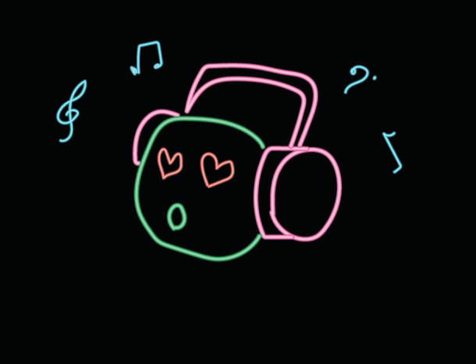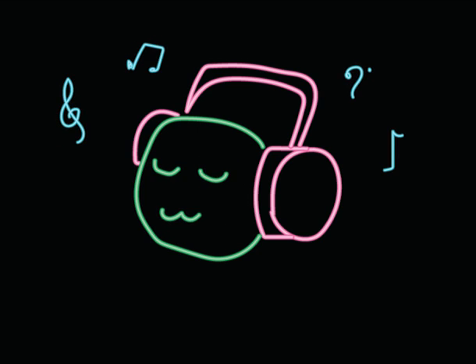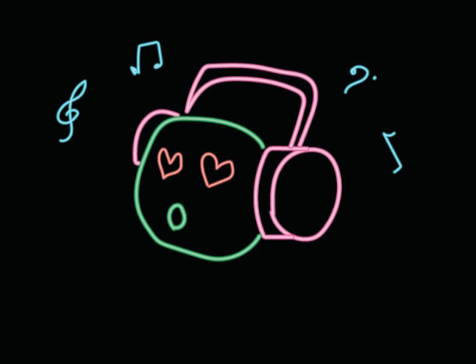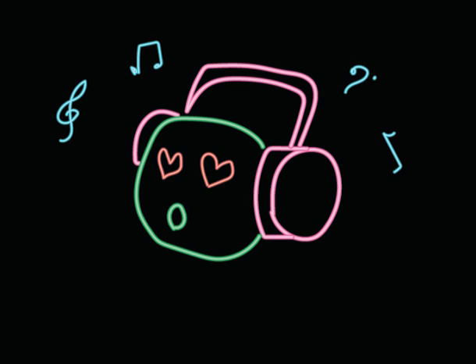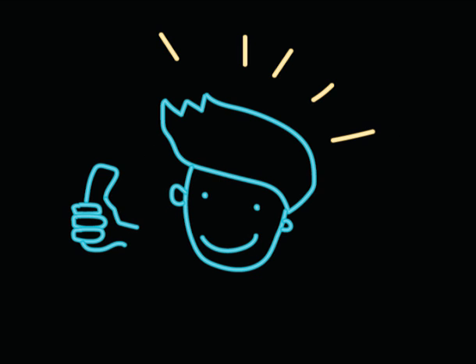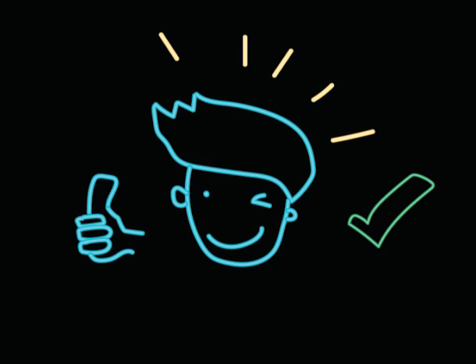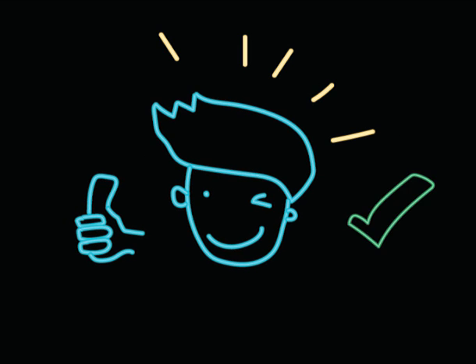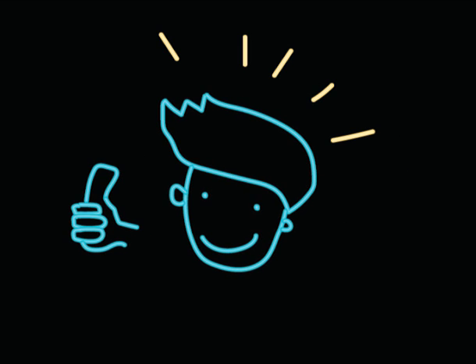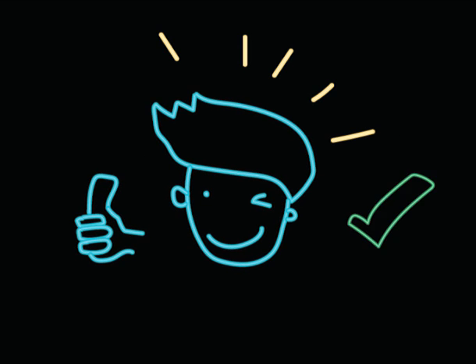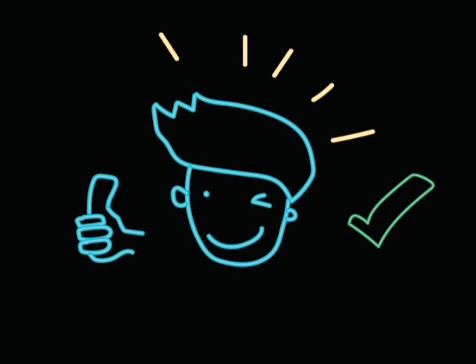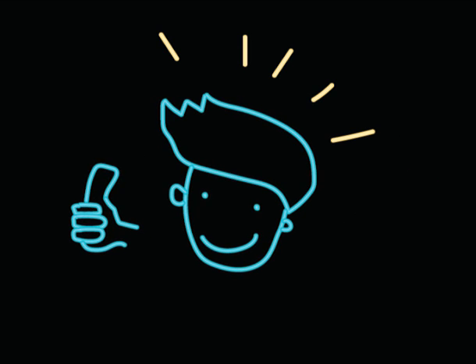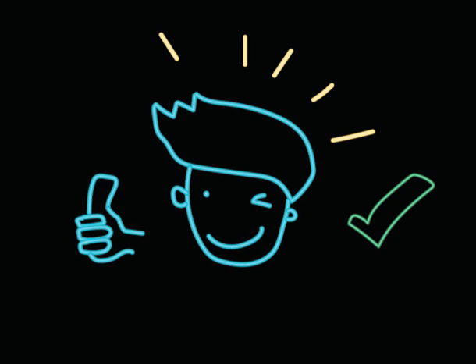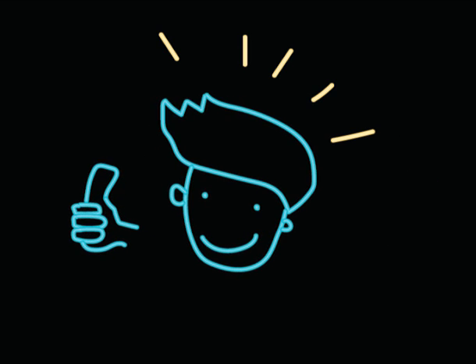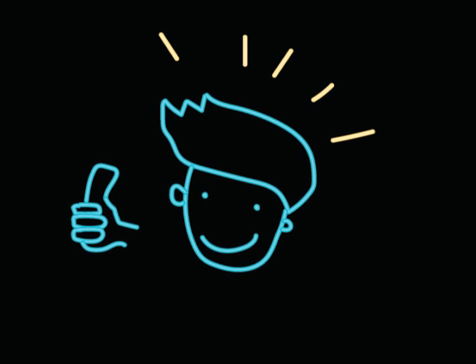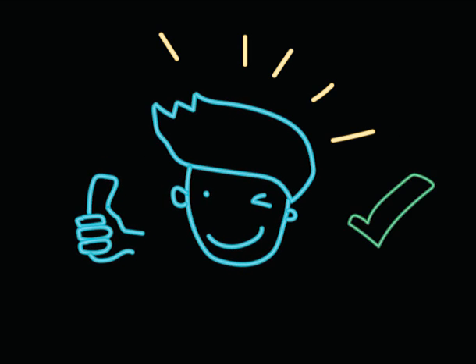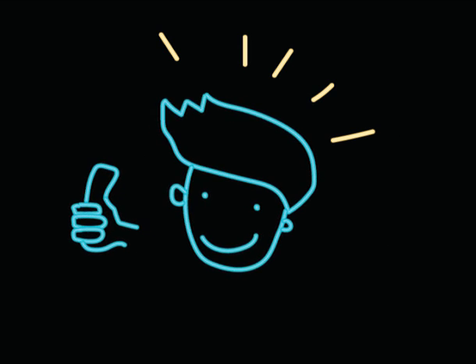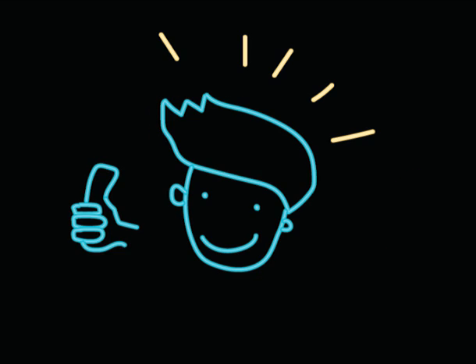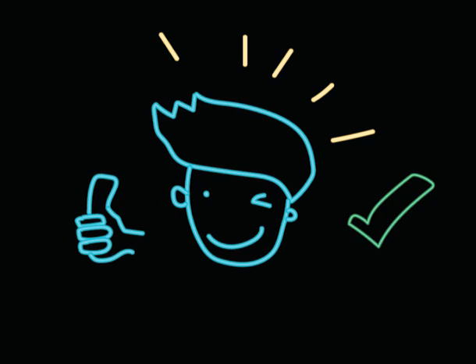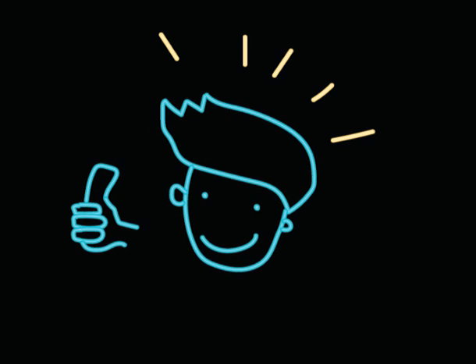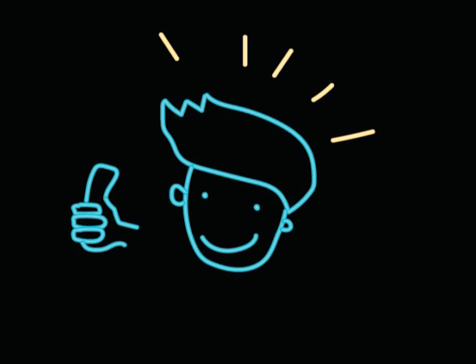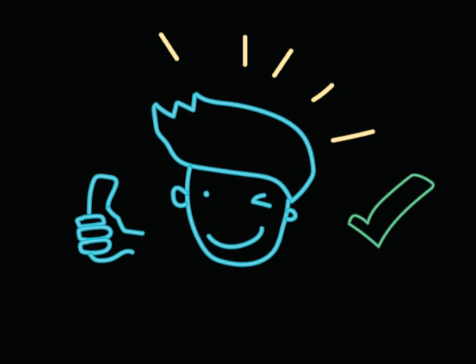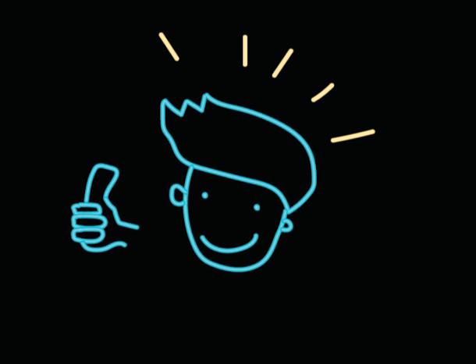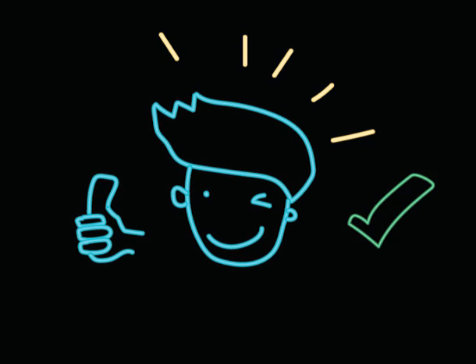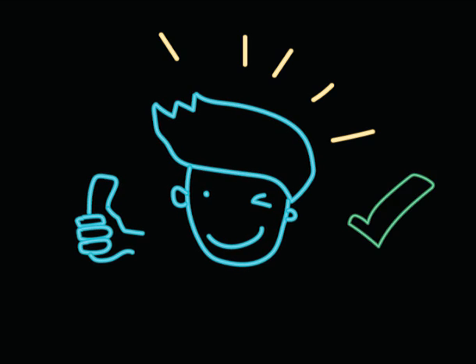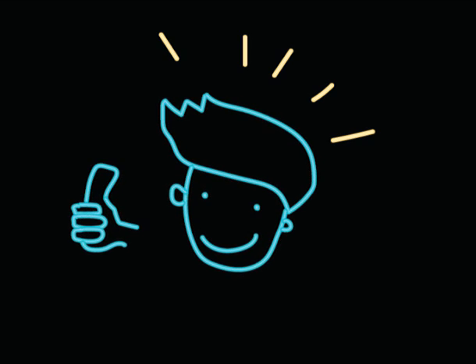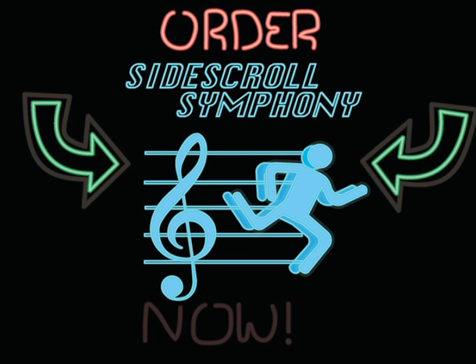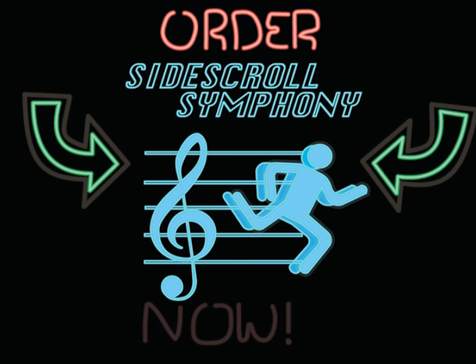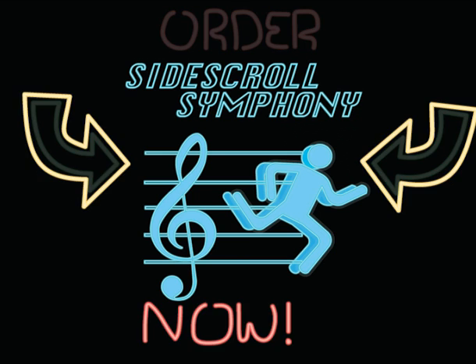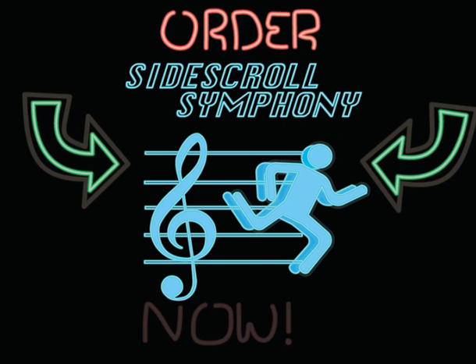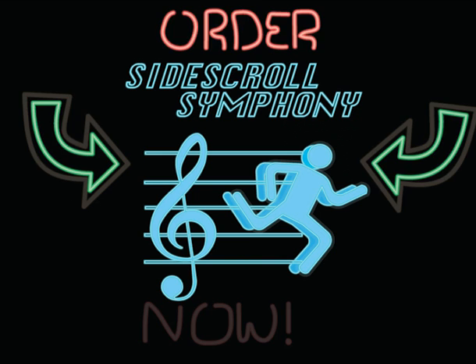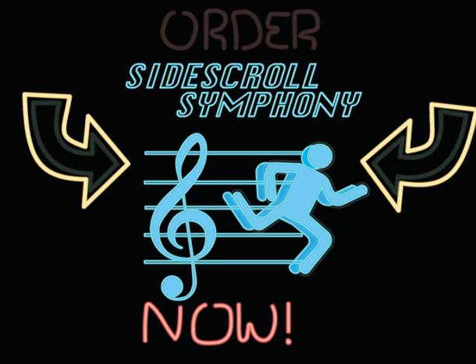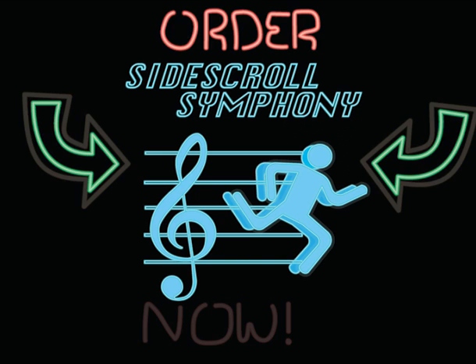So what are you waiting for? Sign up and get your very own copy of Sidescroll Symphony.